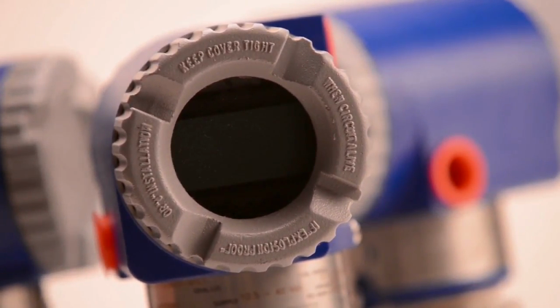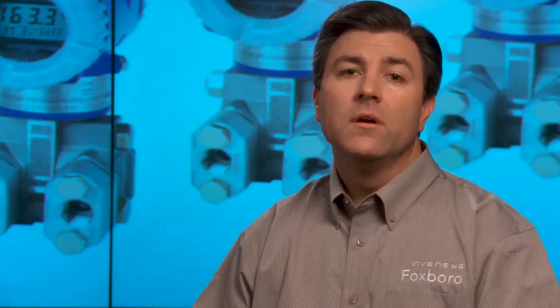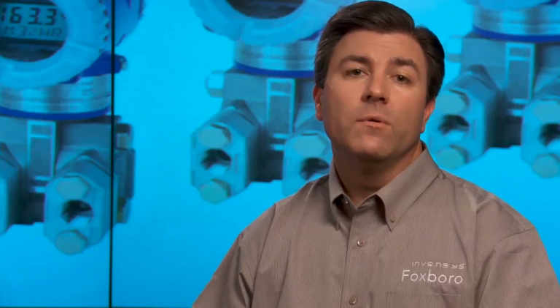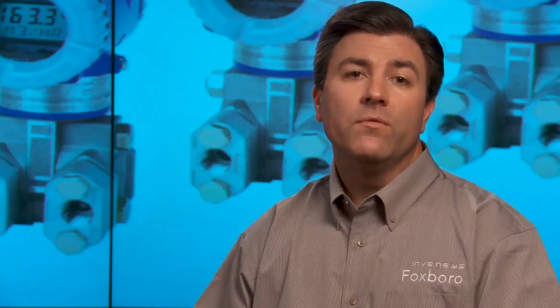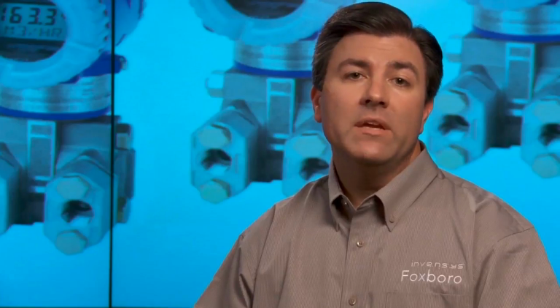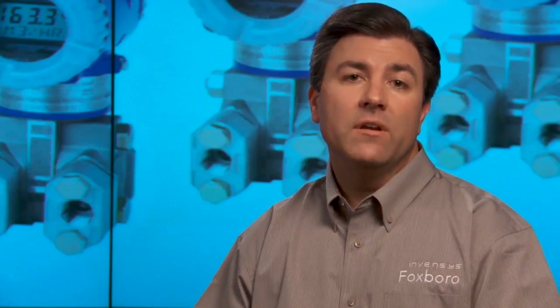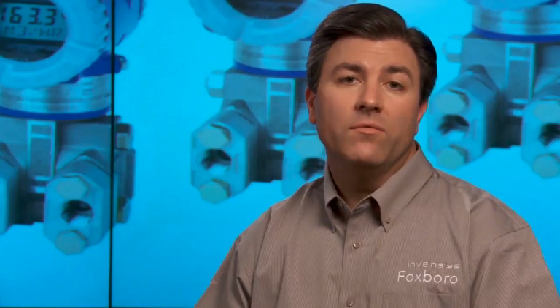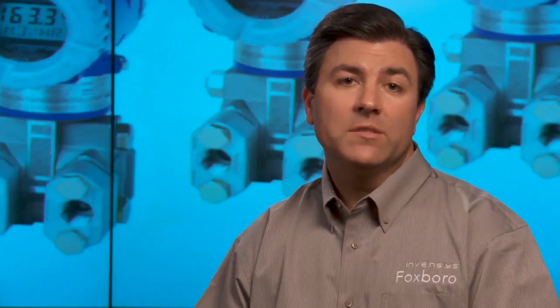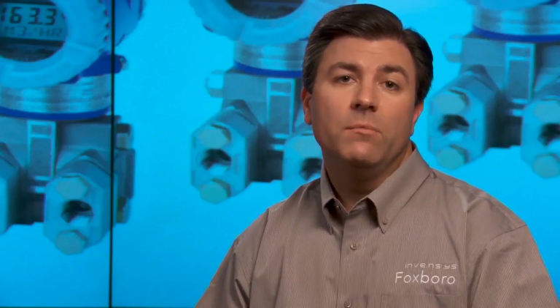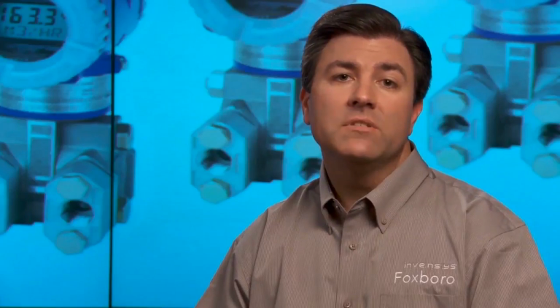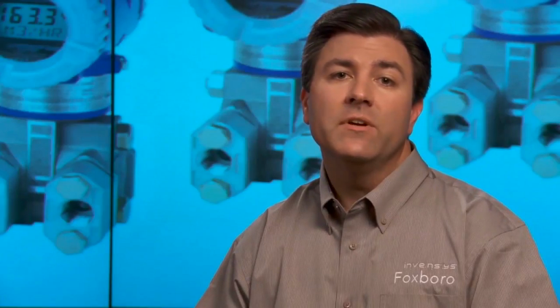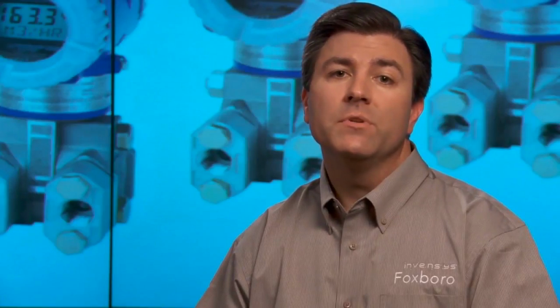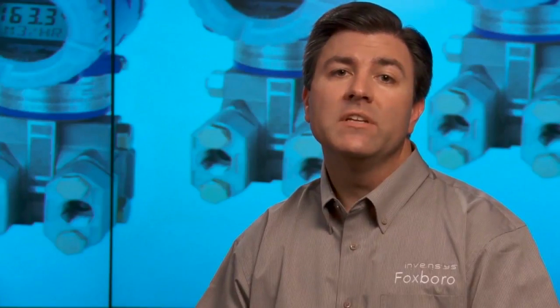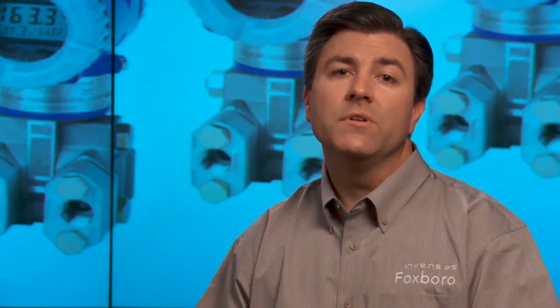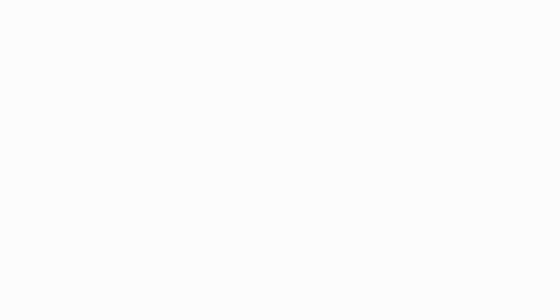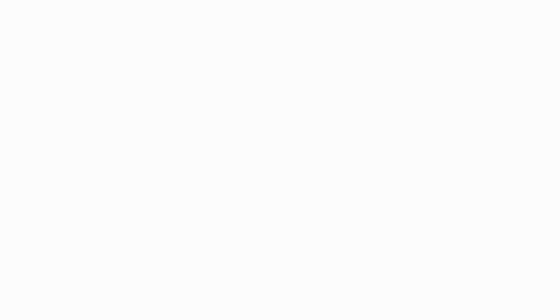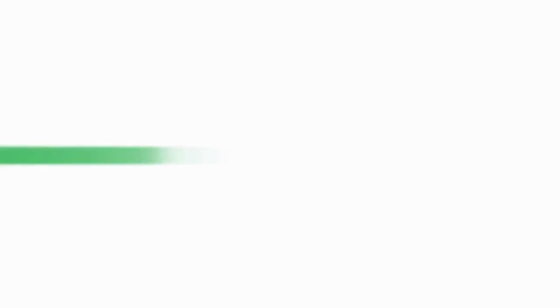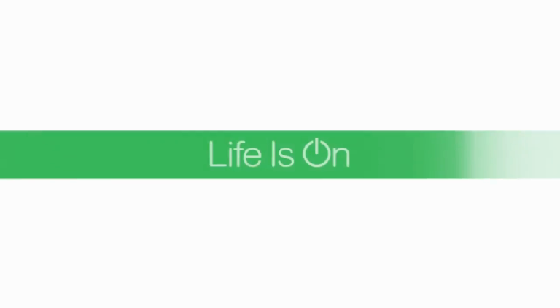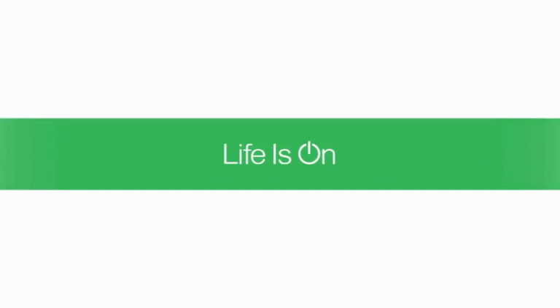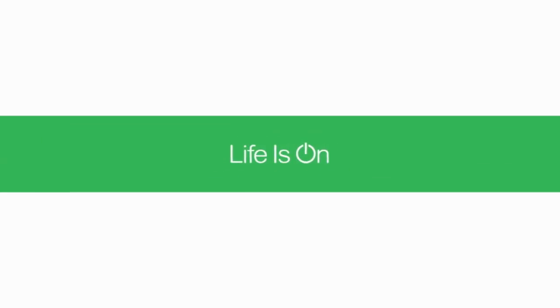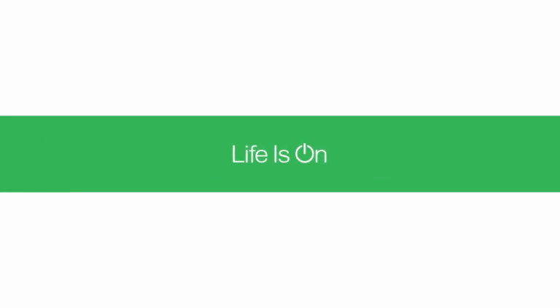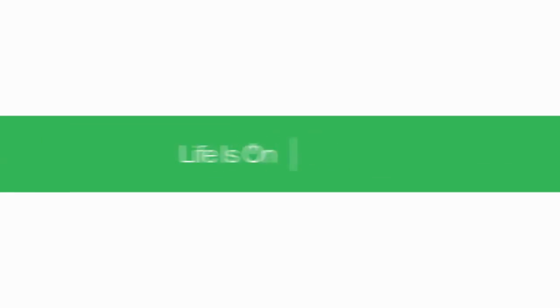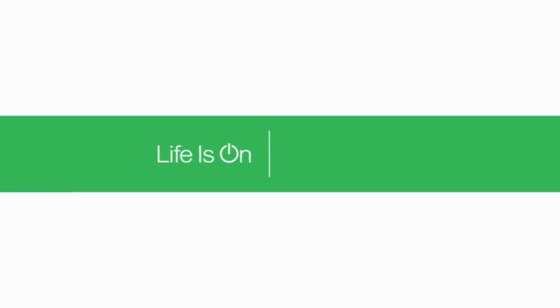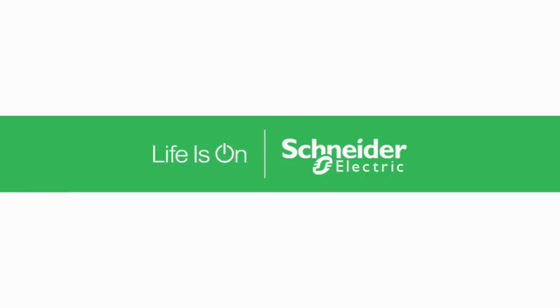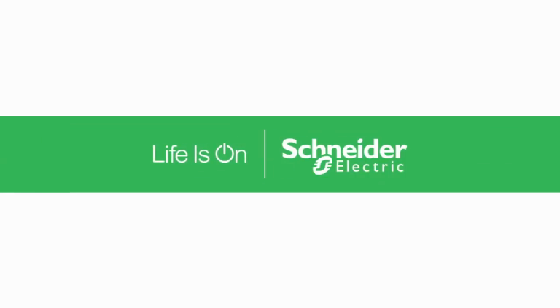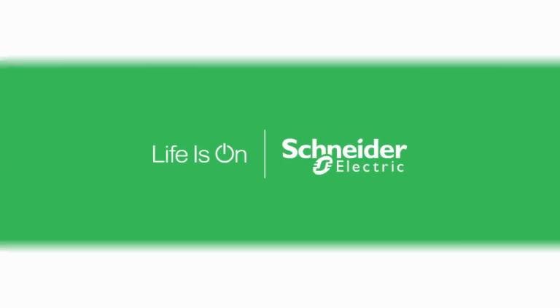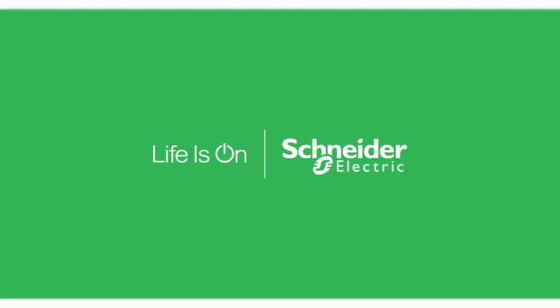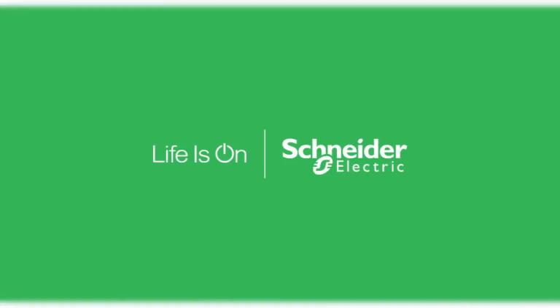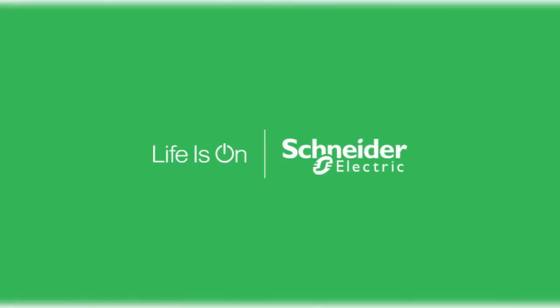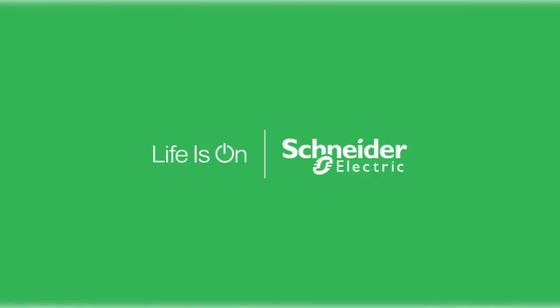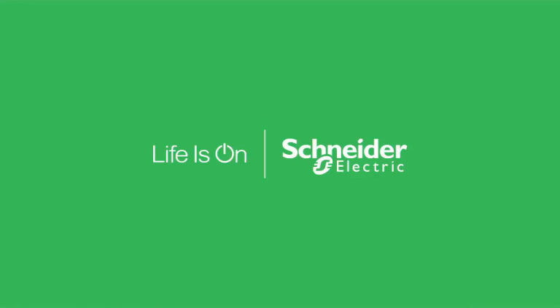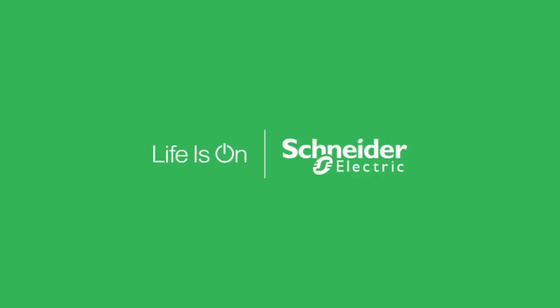For more information on our Foxboro multivariable transmitters, please visit our website. Thank you.